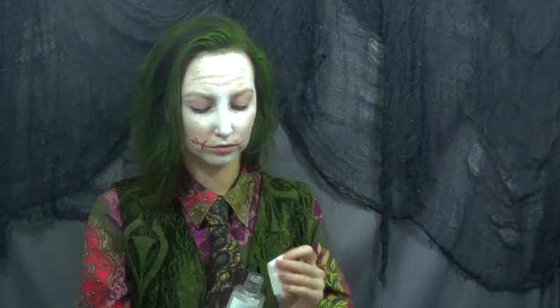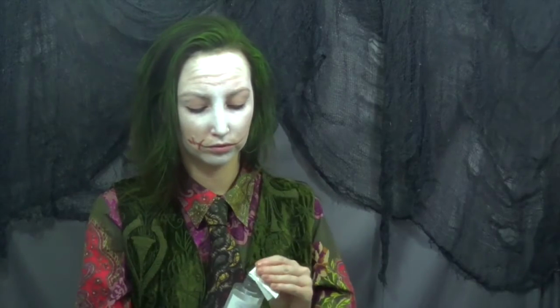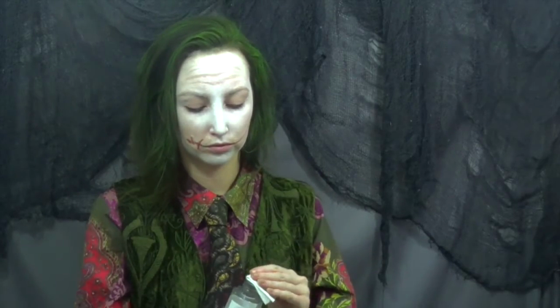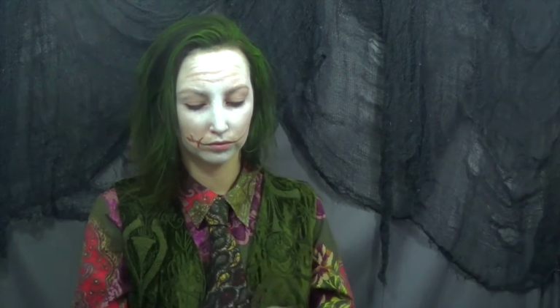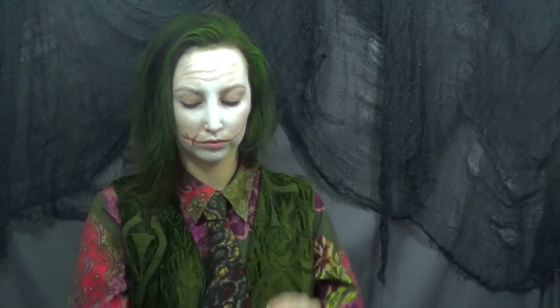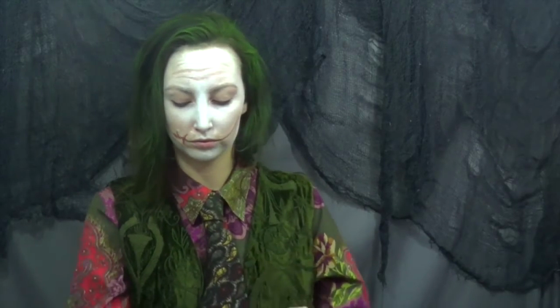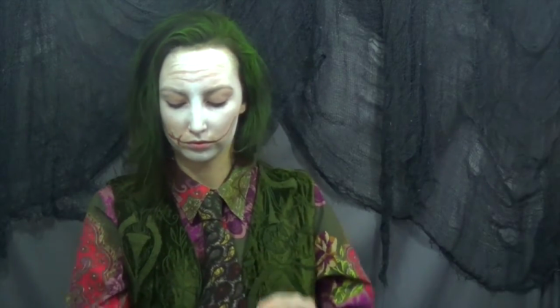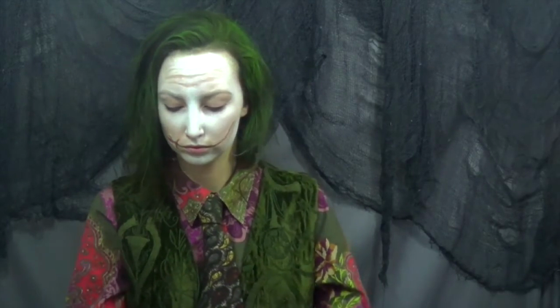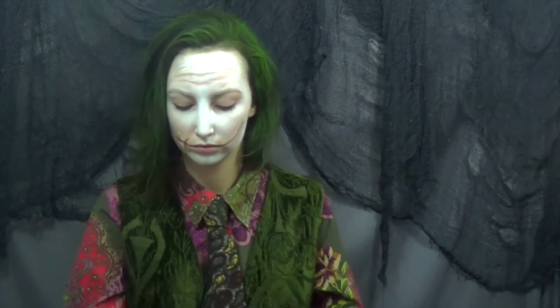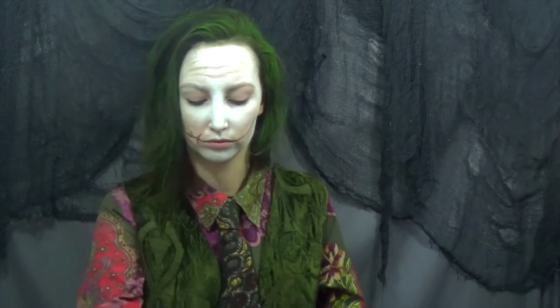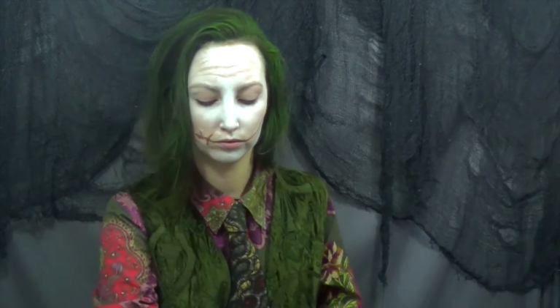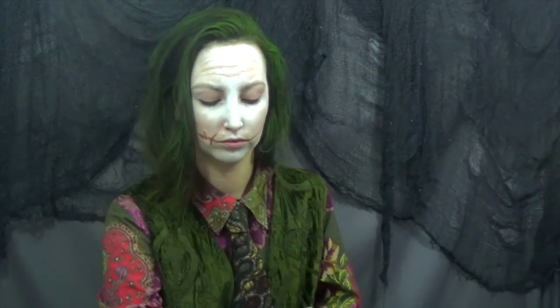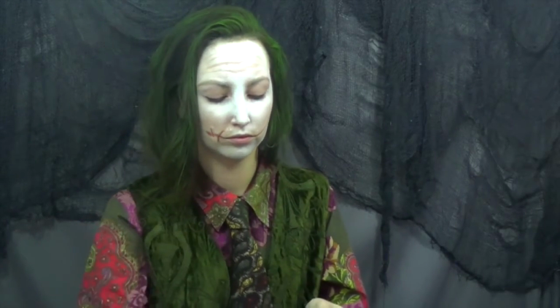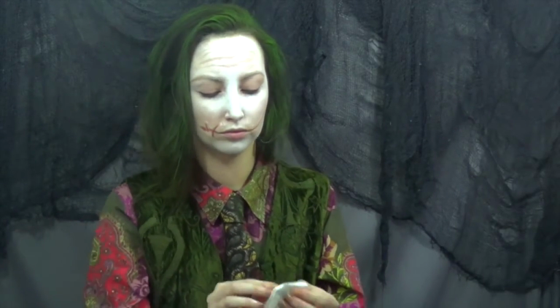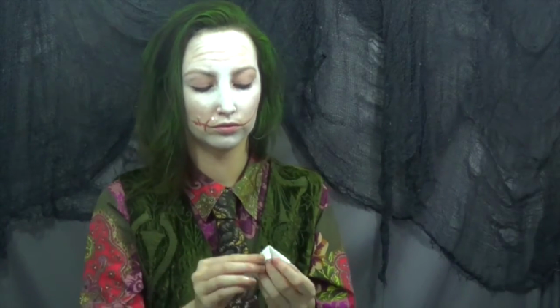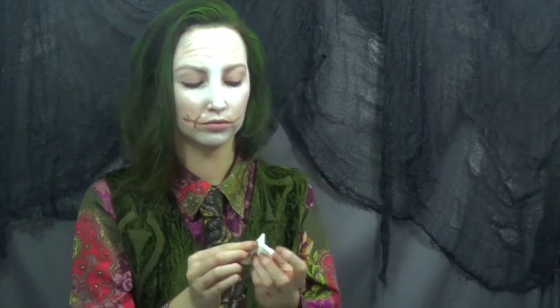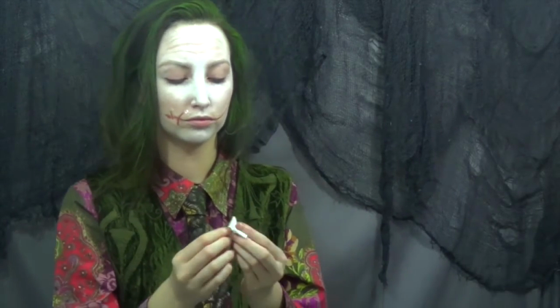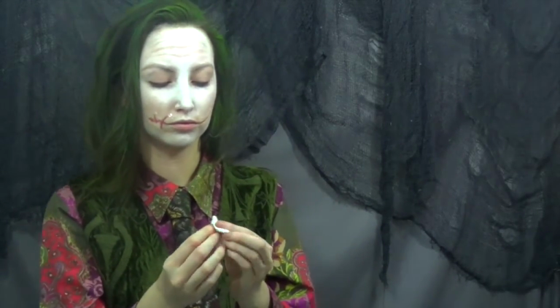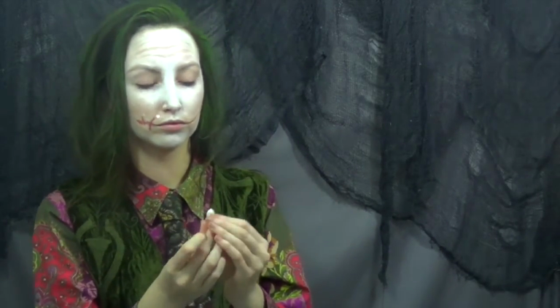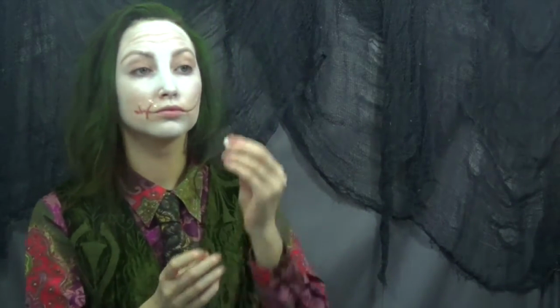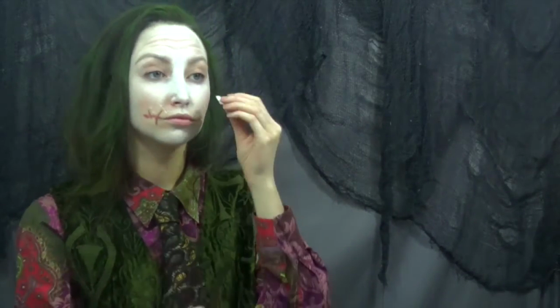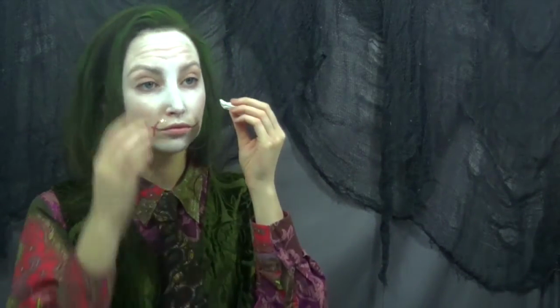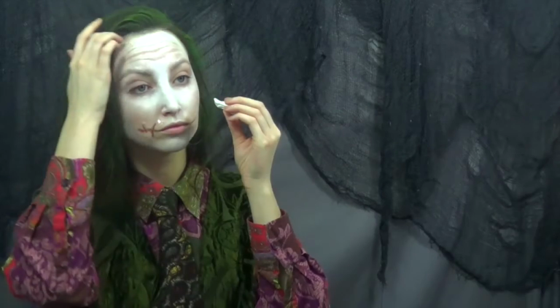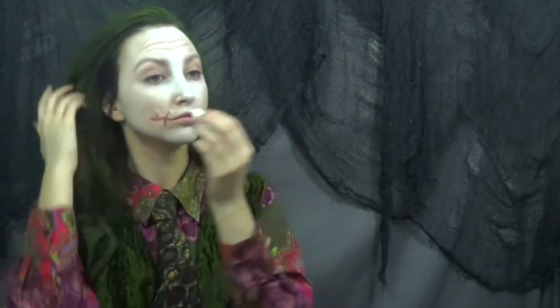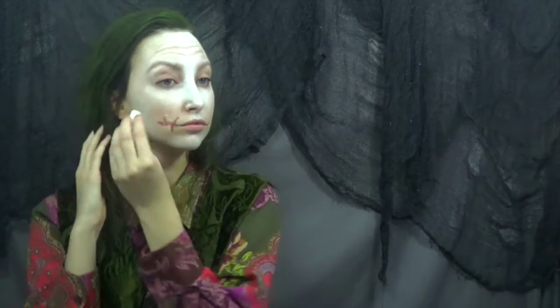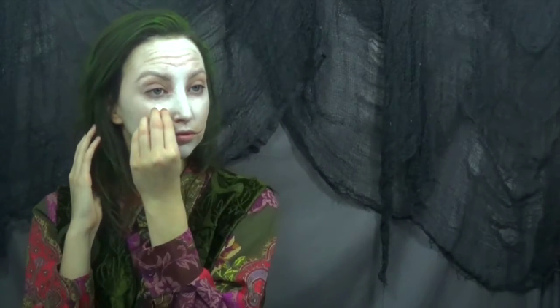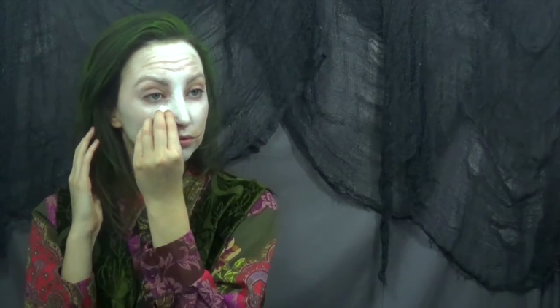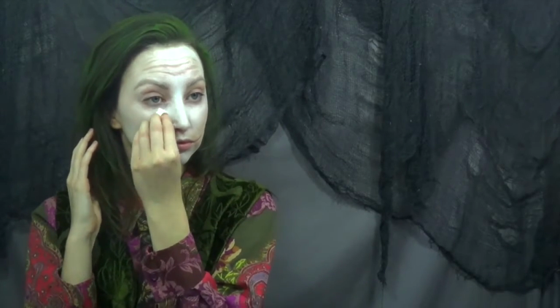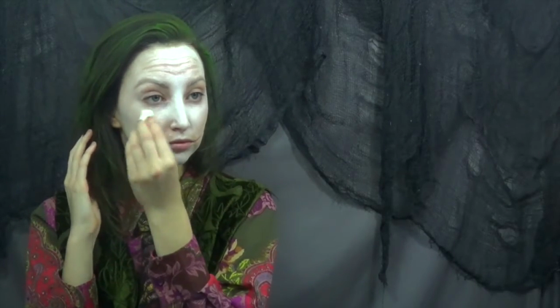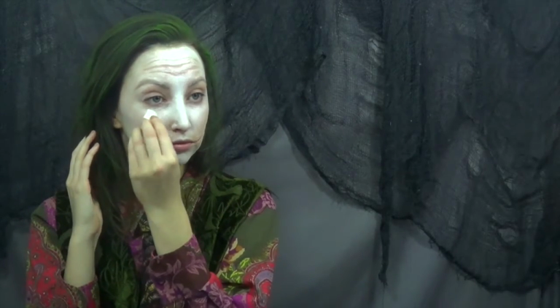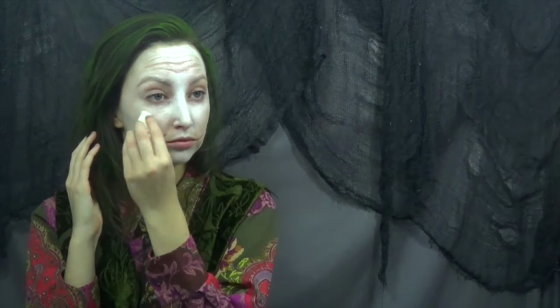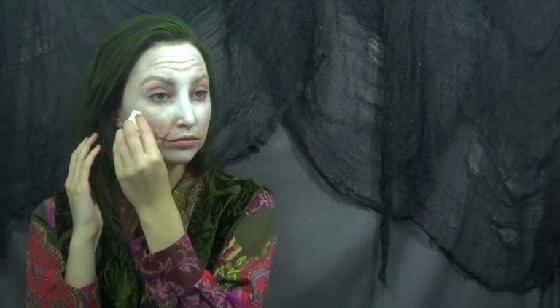Taking some makeup remover, I'm just going to smear this in random places in the face paint, just to mess it up and make it look a little bit more worn in.